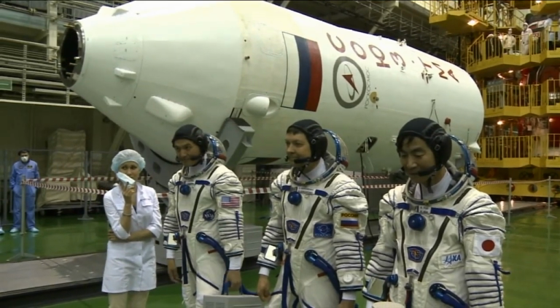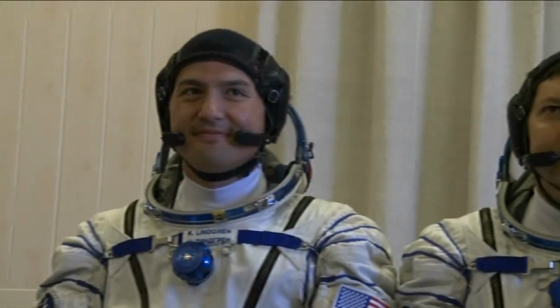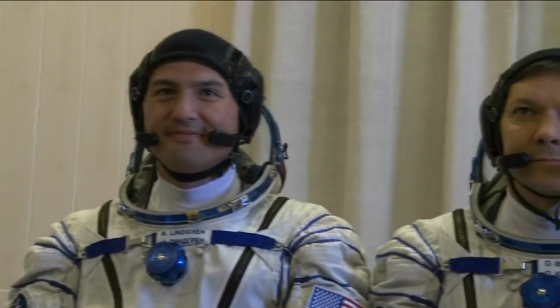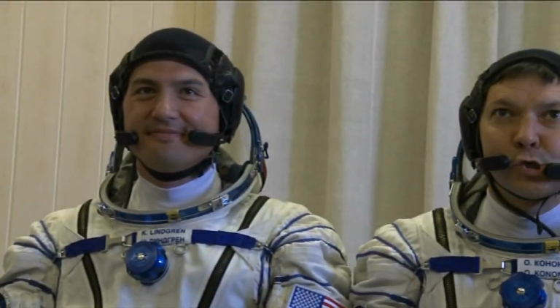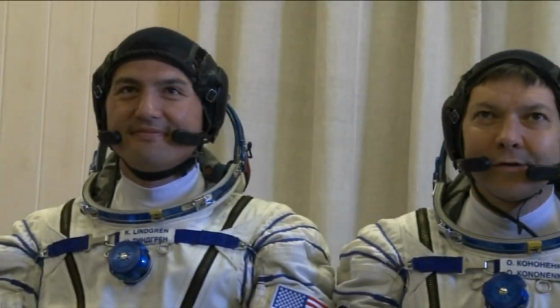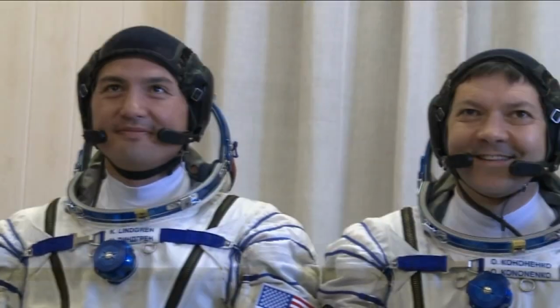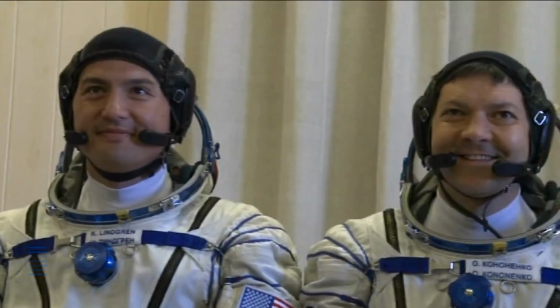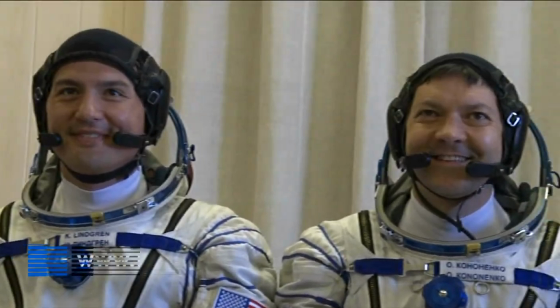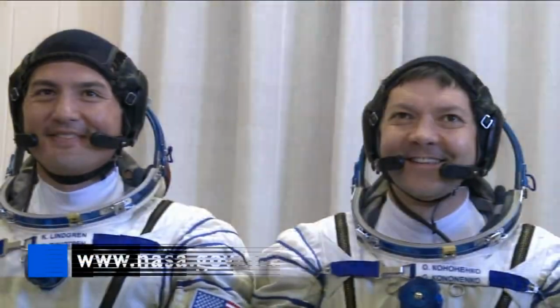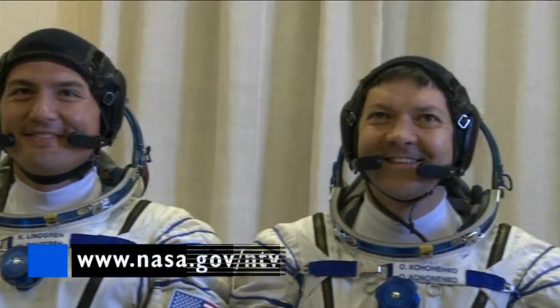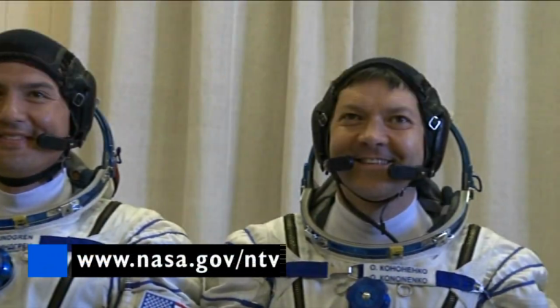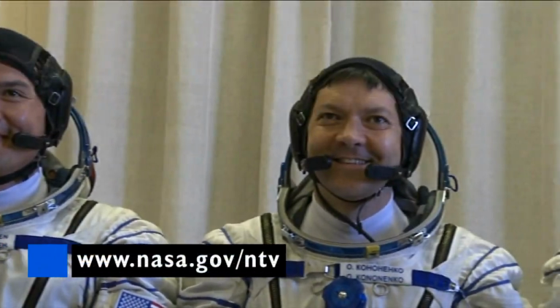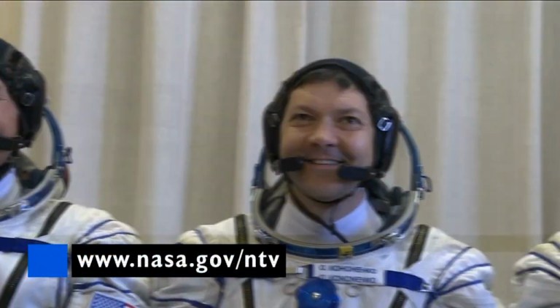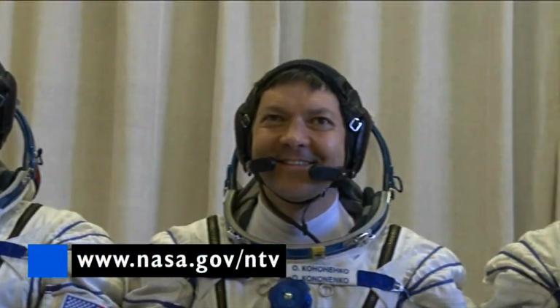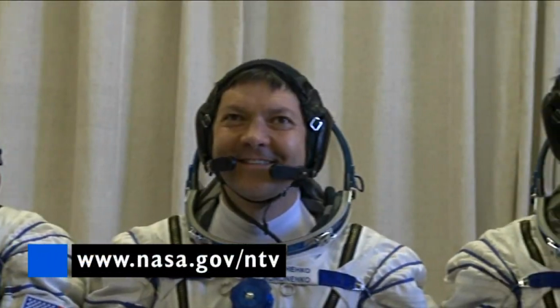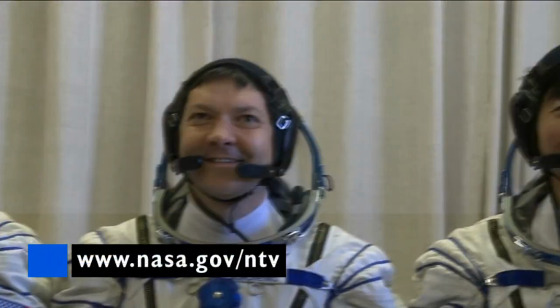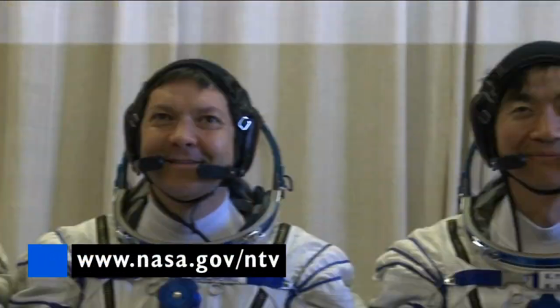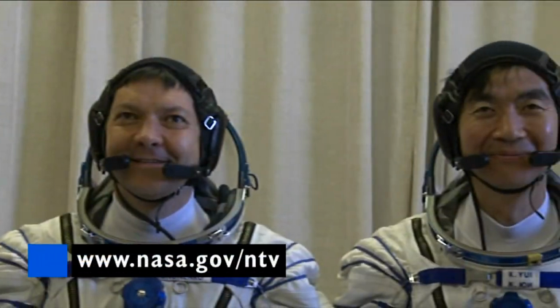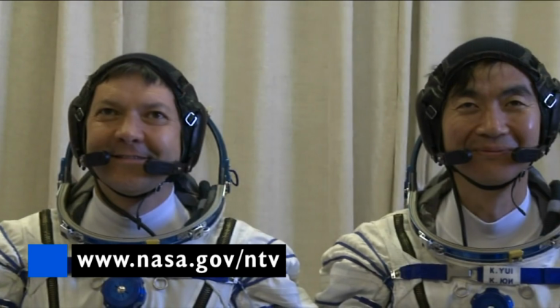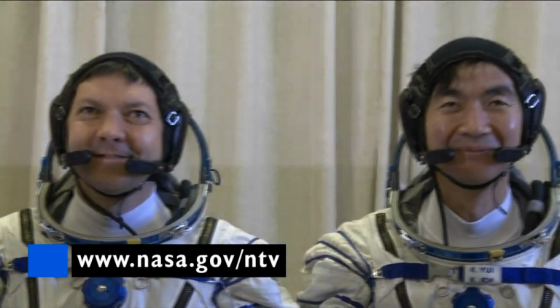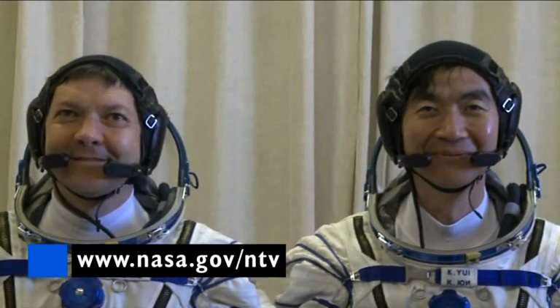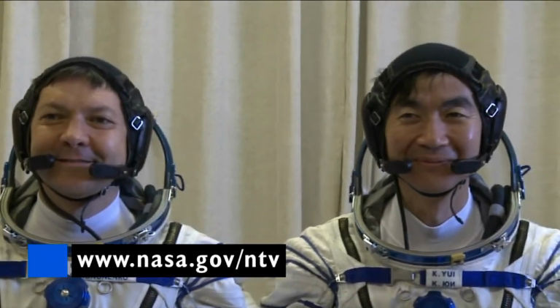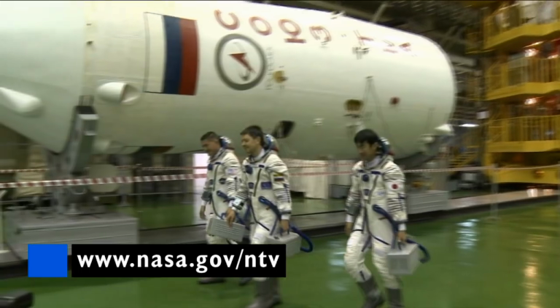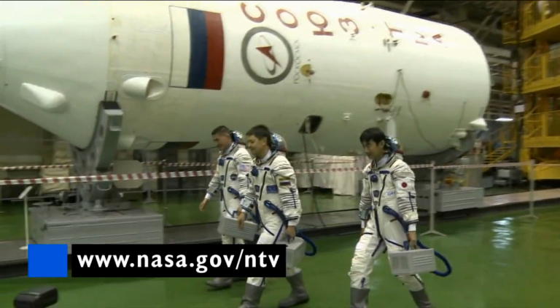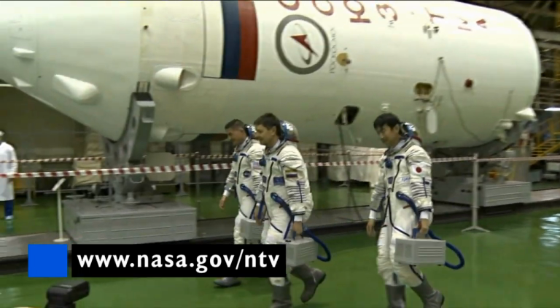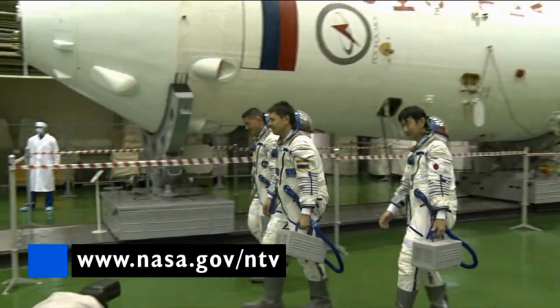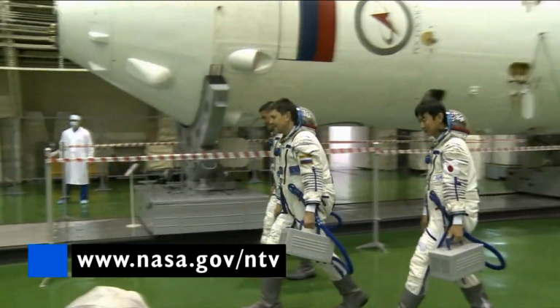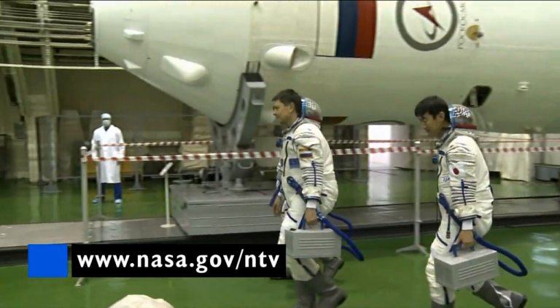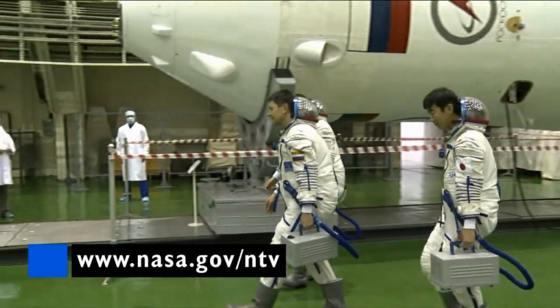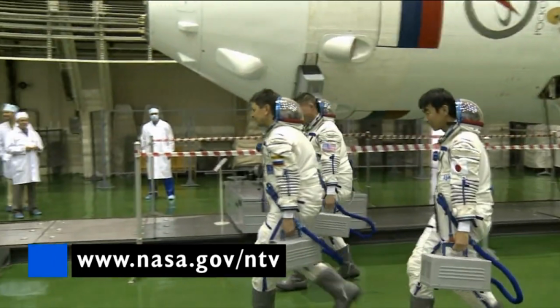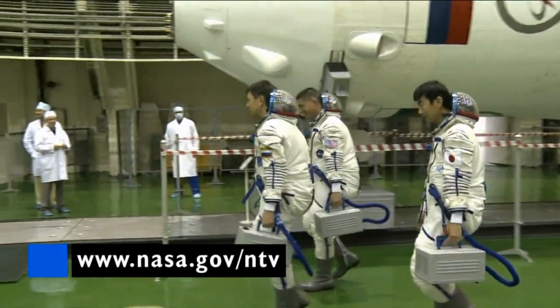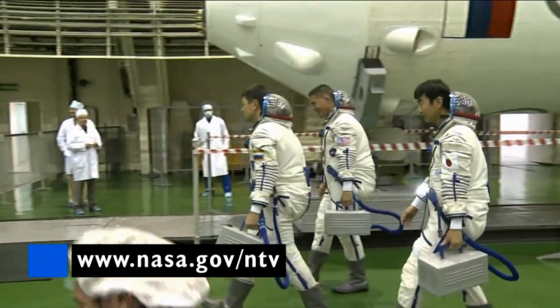For coverage times, check out NASA.gov slash NTV and you can catch all of the action live on NASA TV.